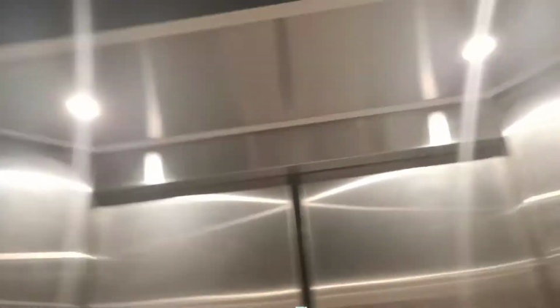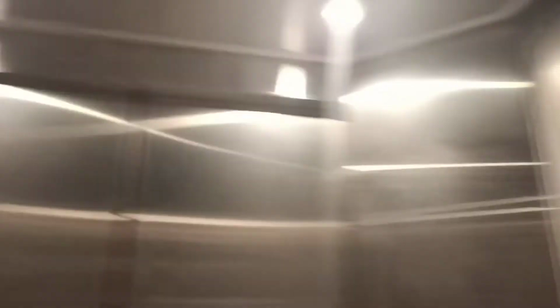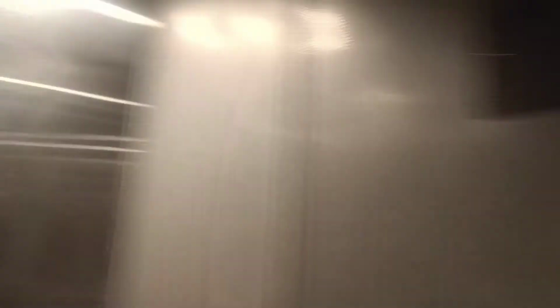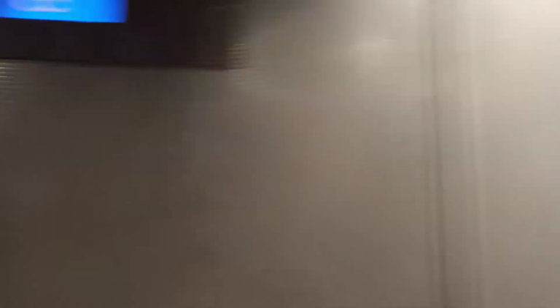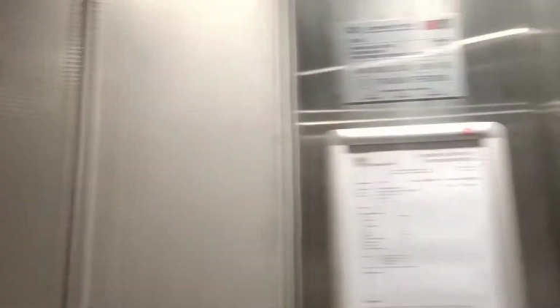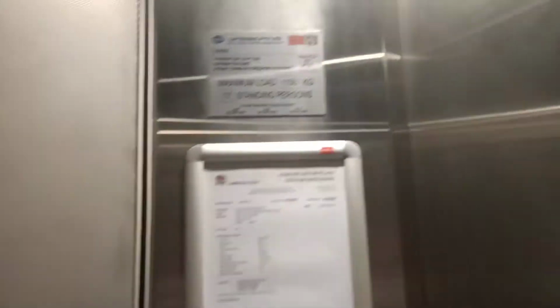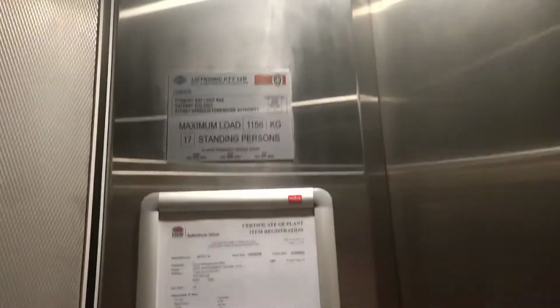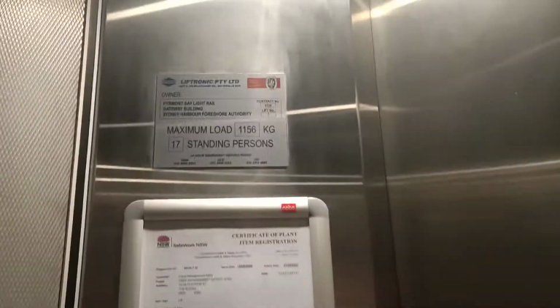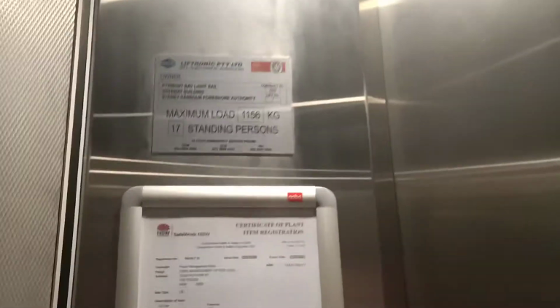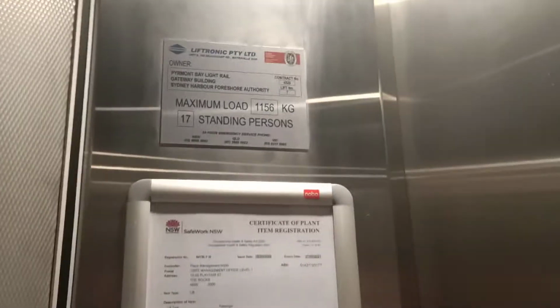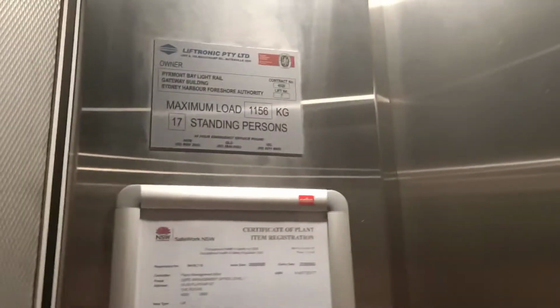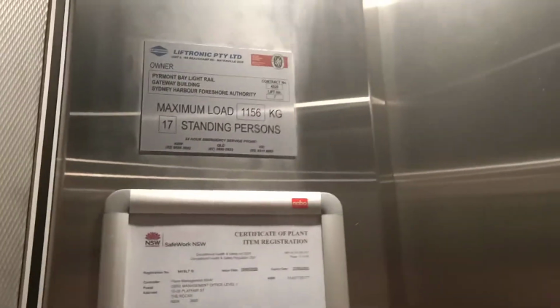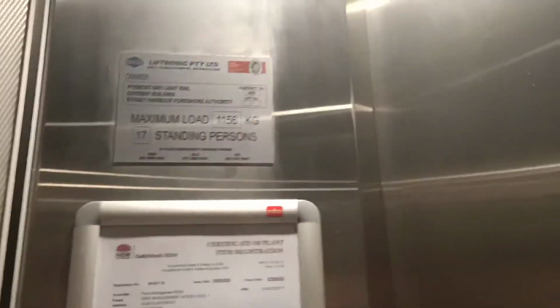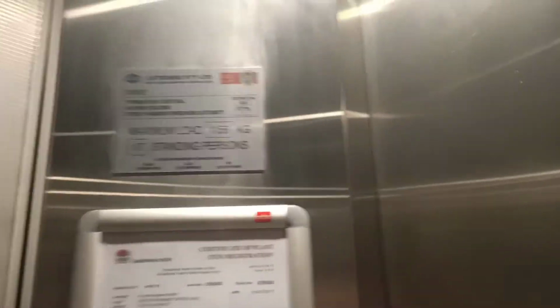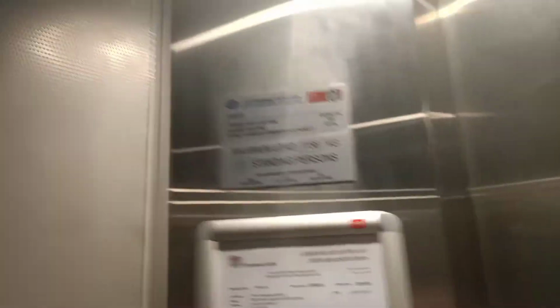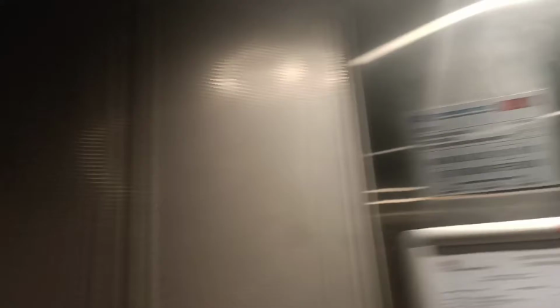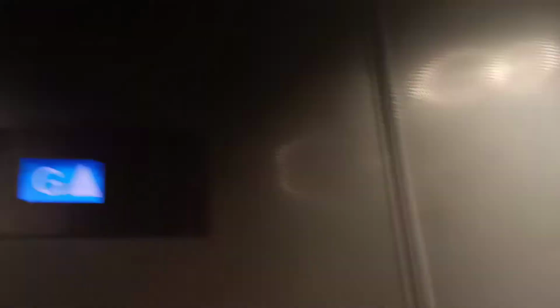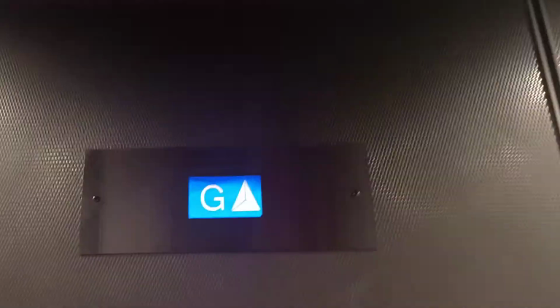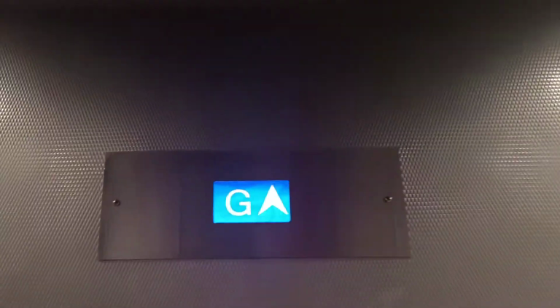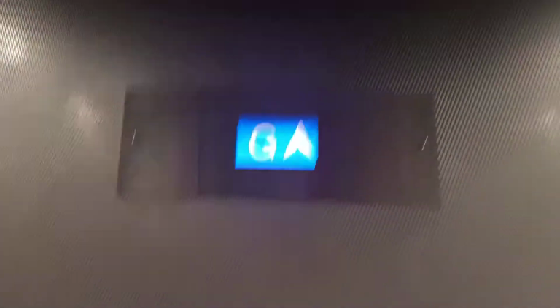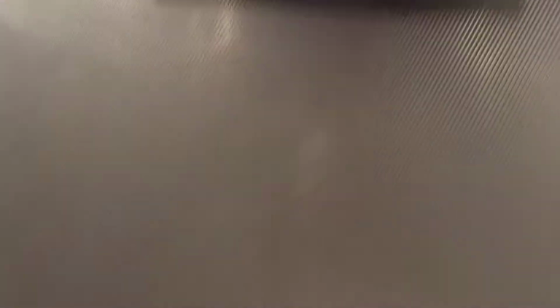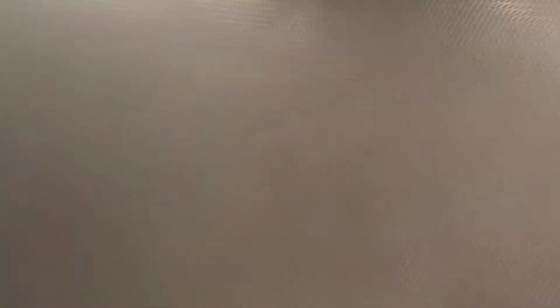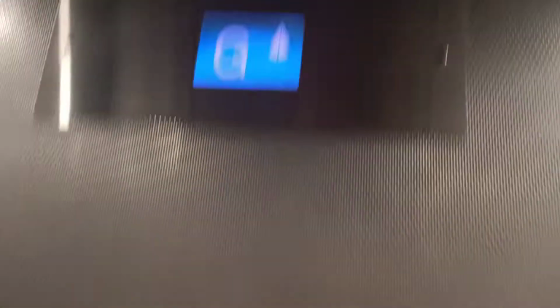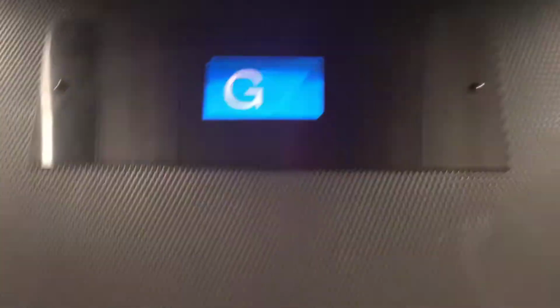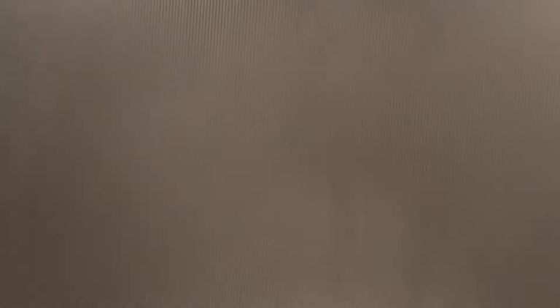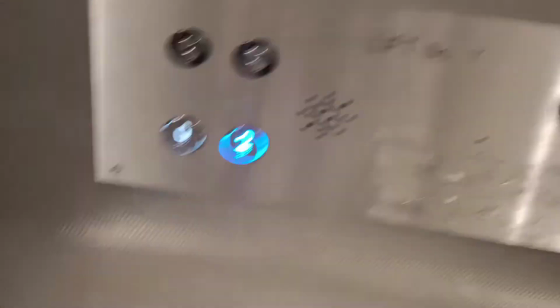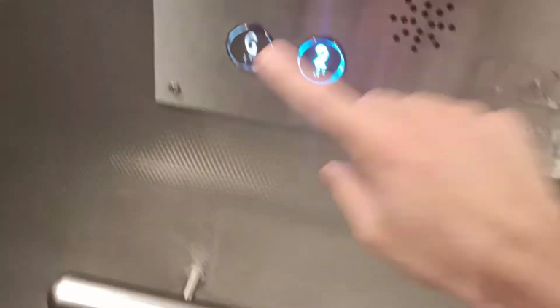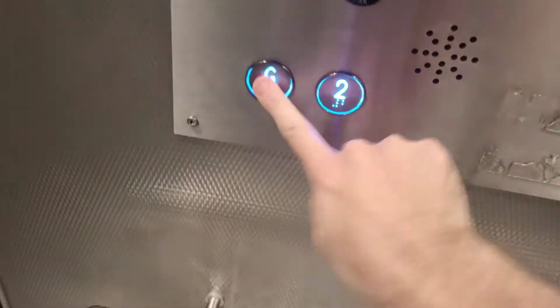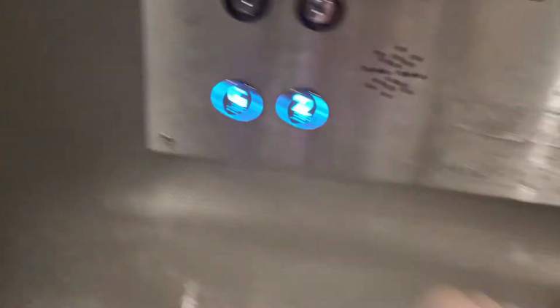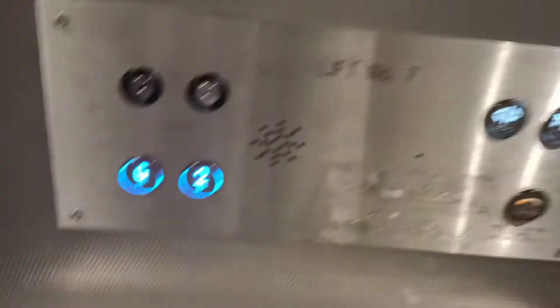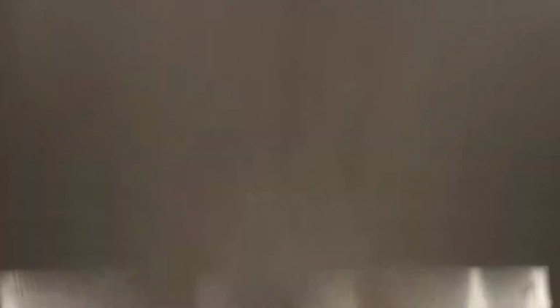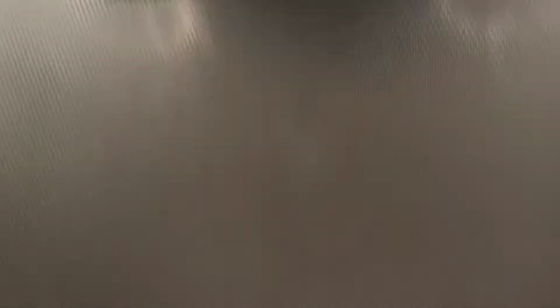It's an electronic lift, capacity 11.56 kilos, 17 percent. Why don't I have the electronic lift? It's a generic lift.